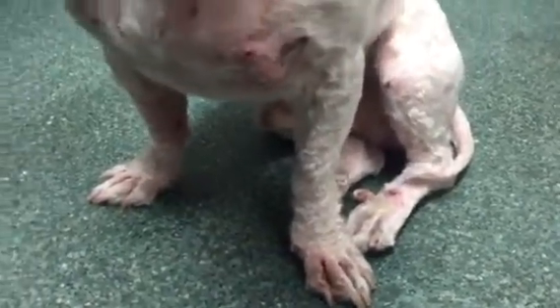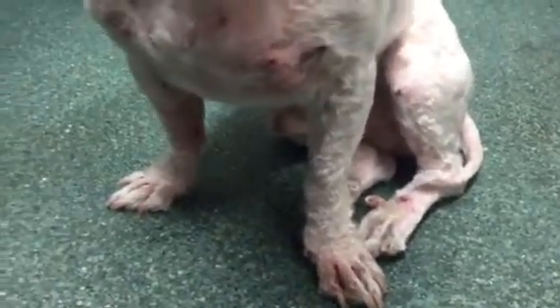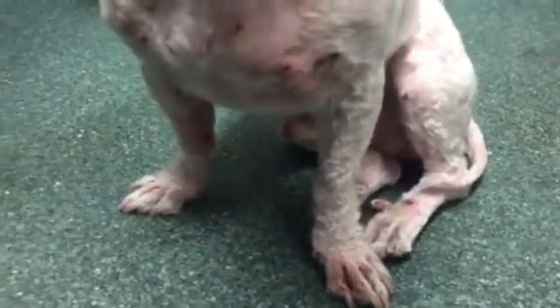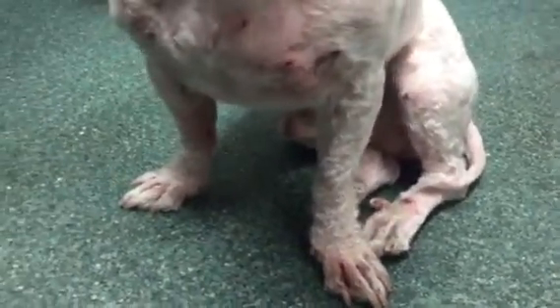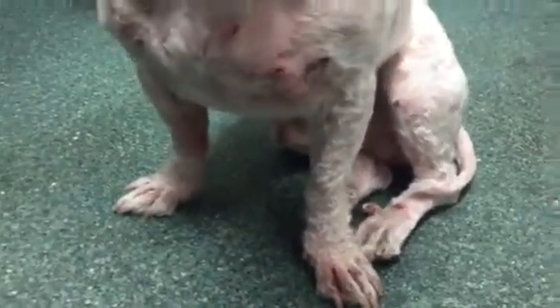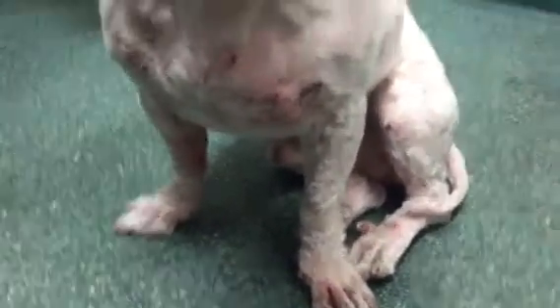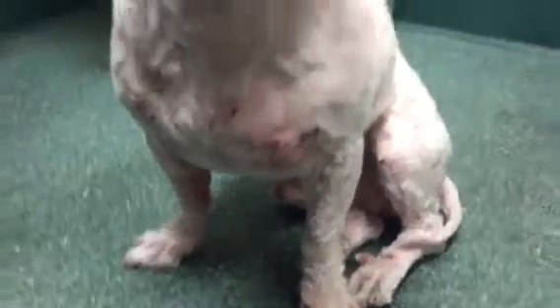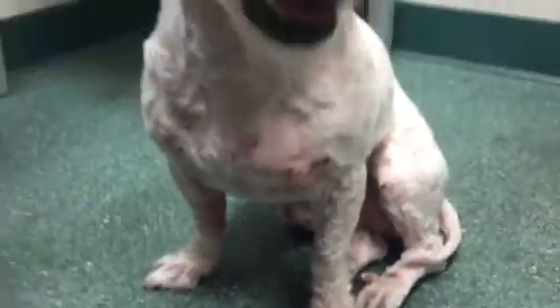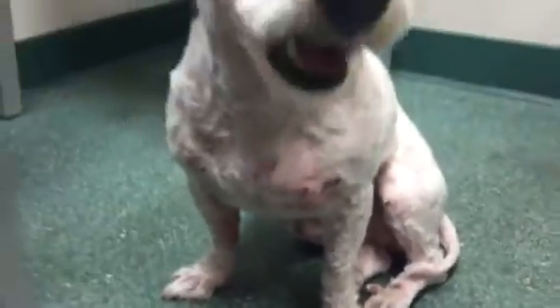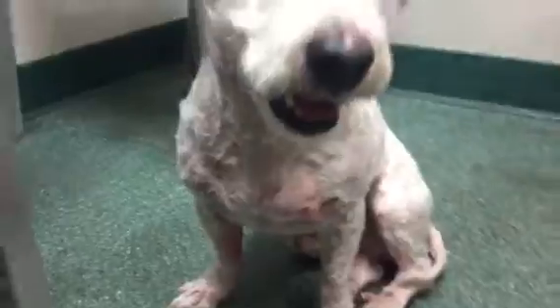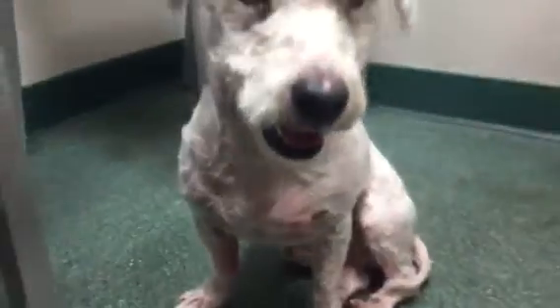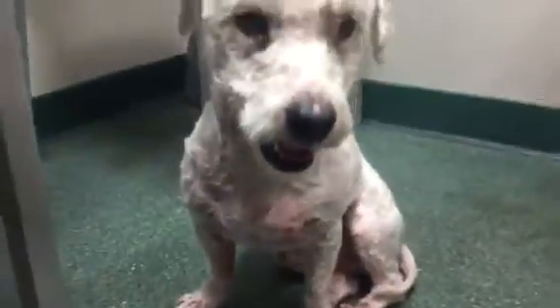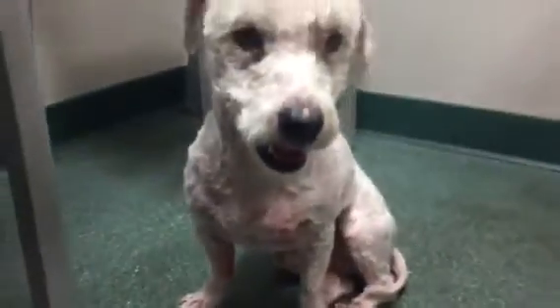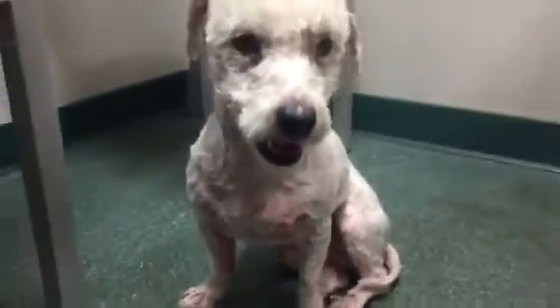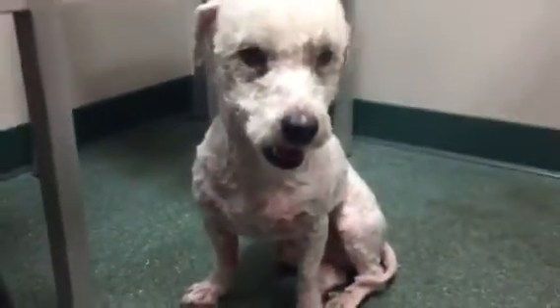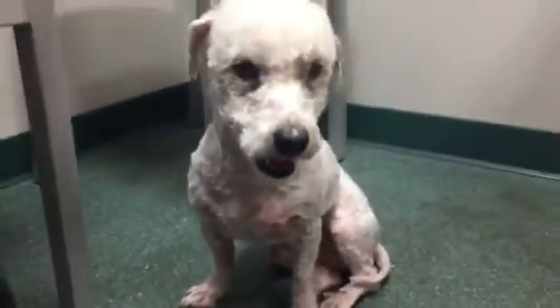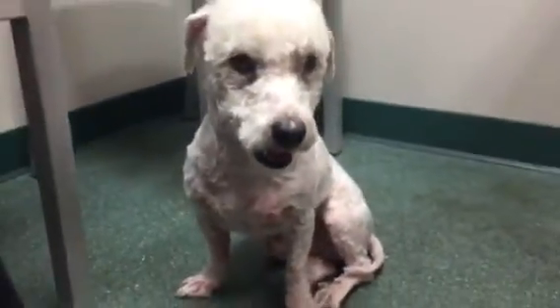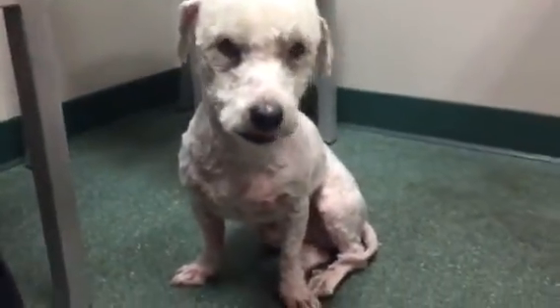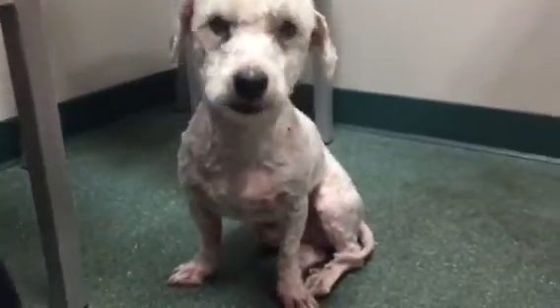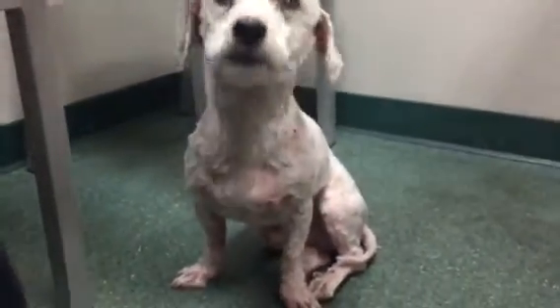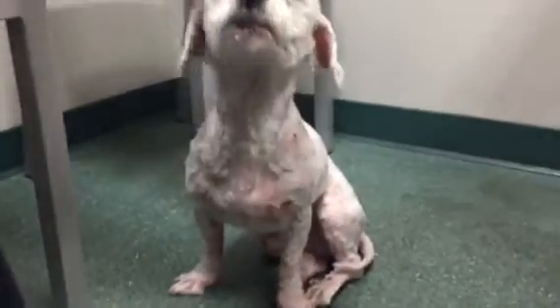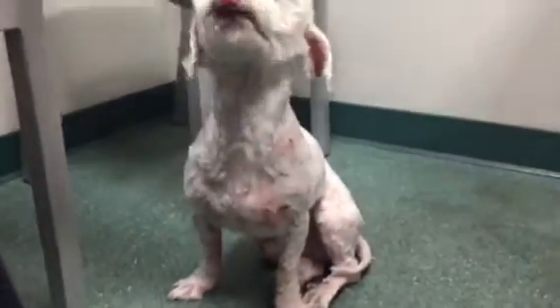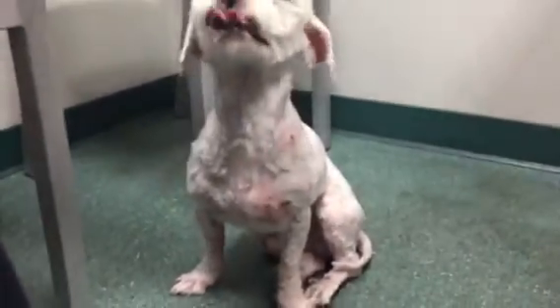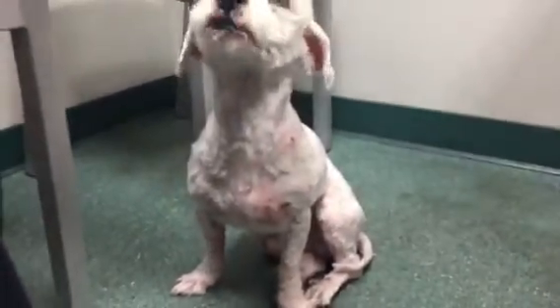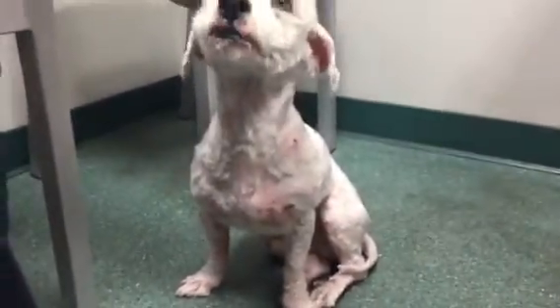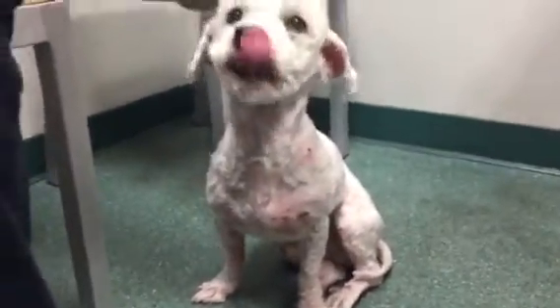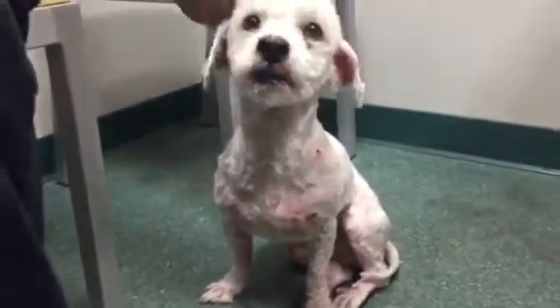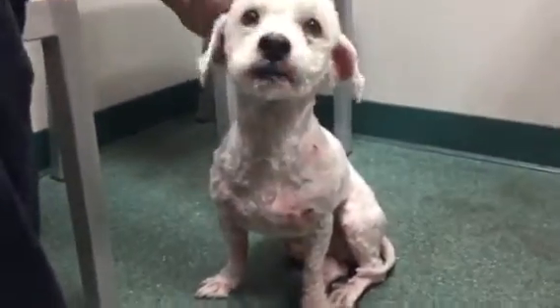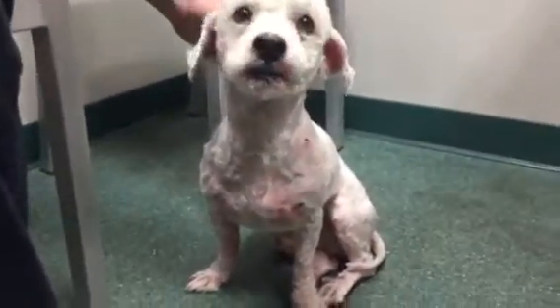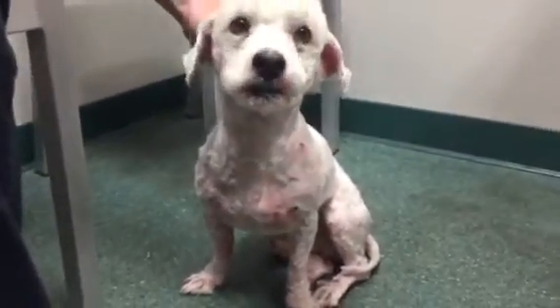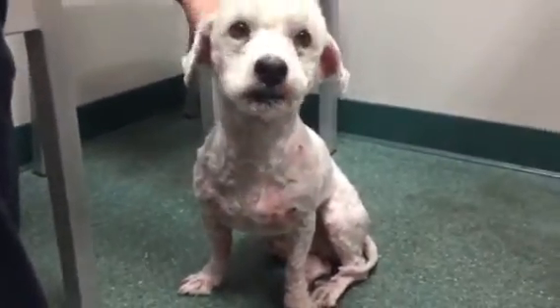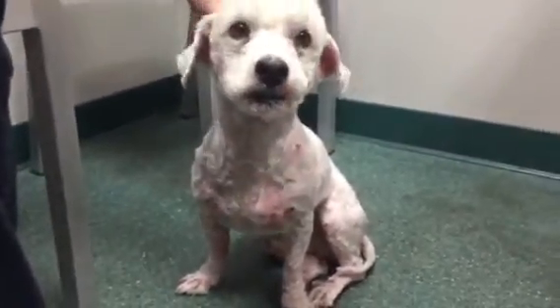He got neutered. He seems pretty happy. It's a little cold in here, that's why he's shivering.